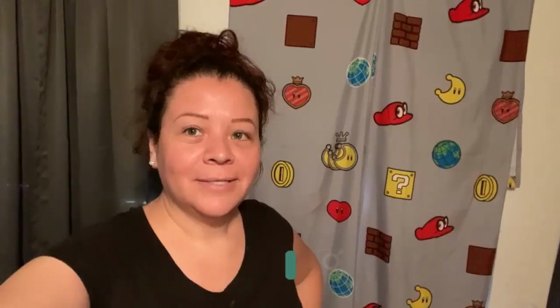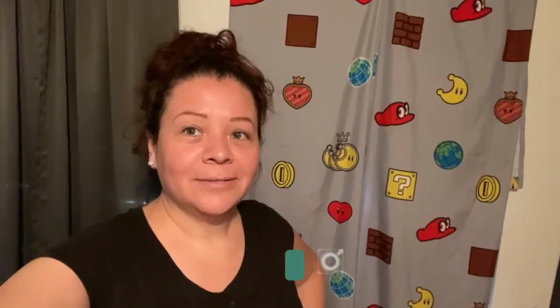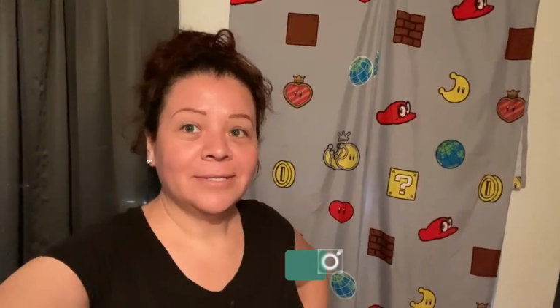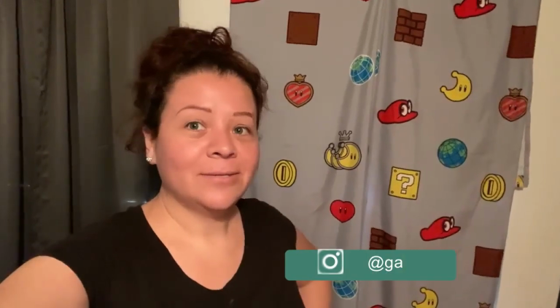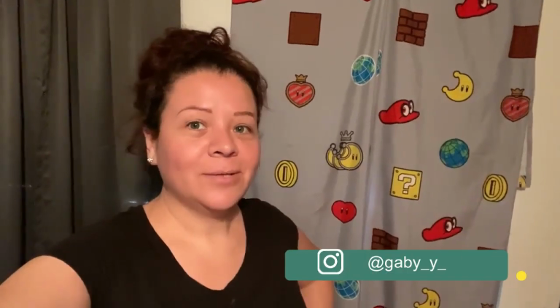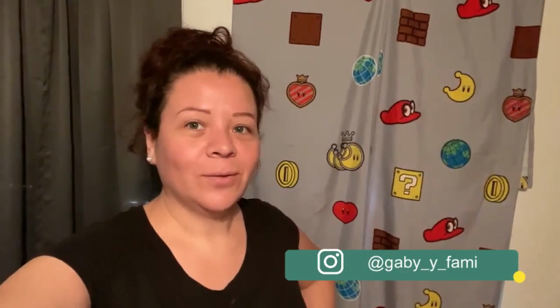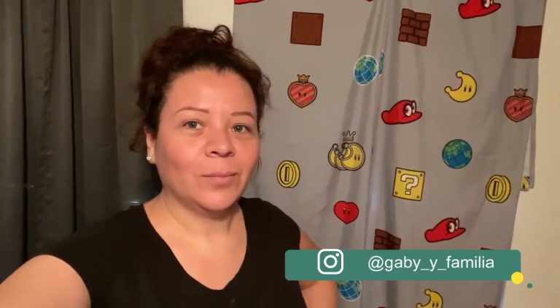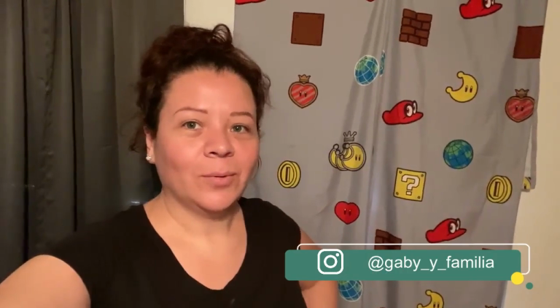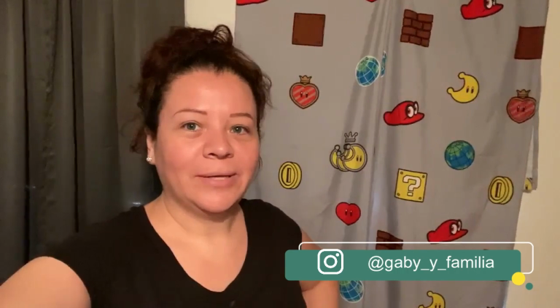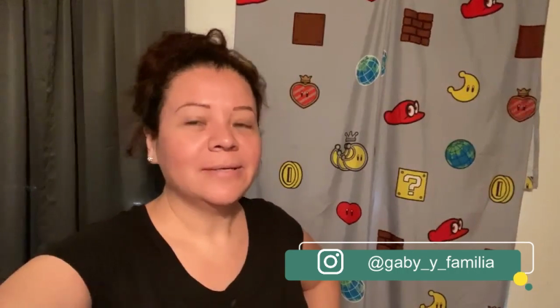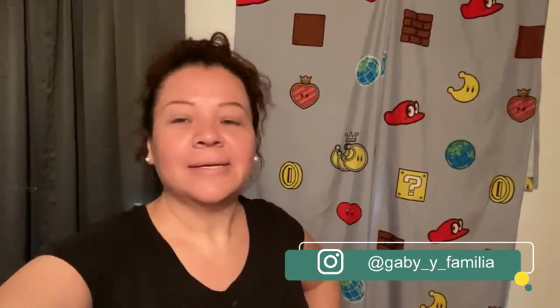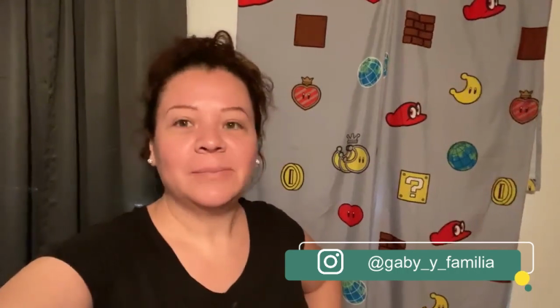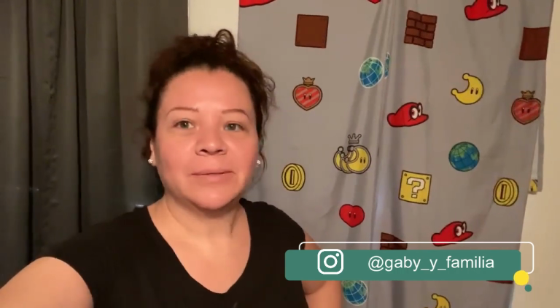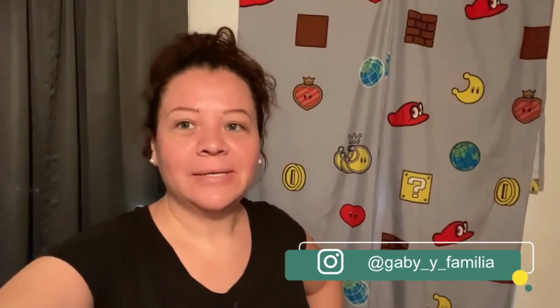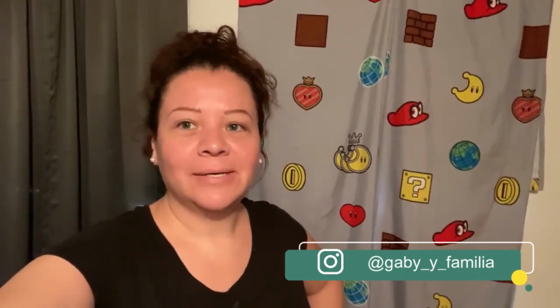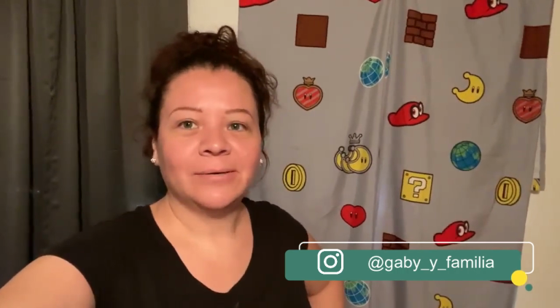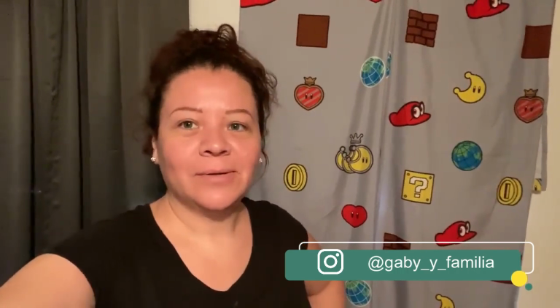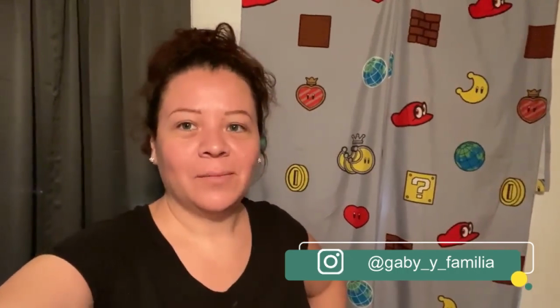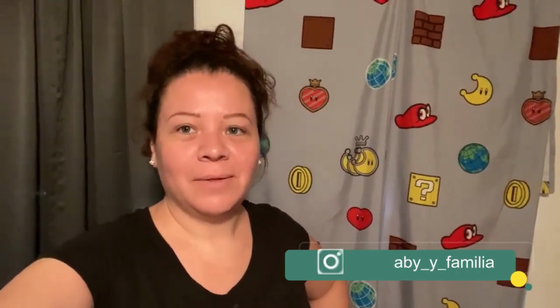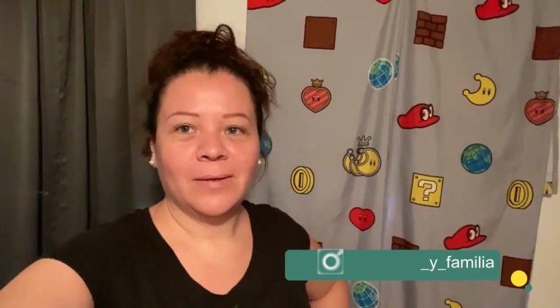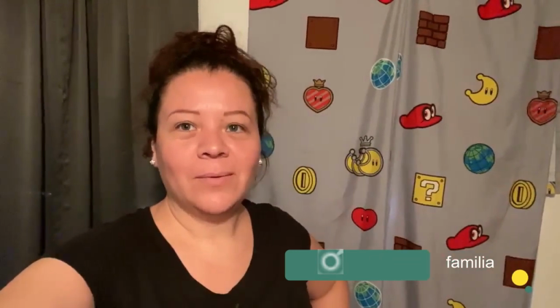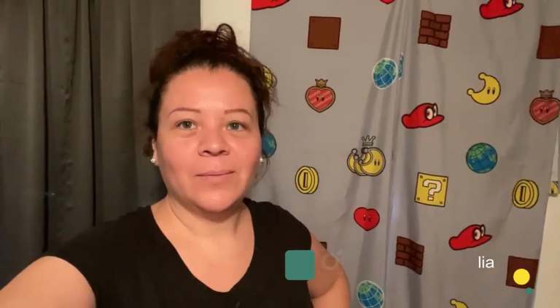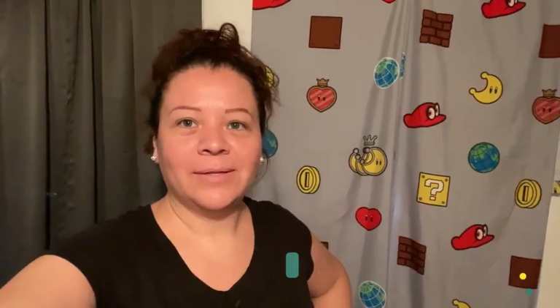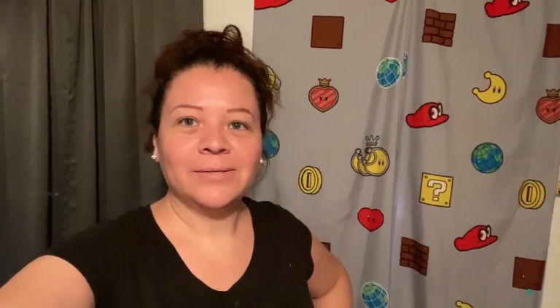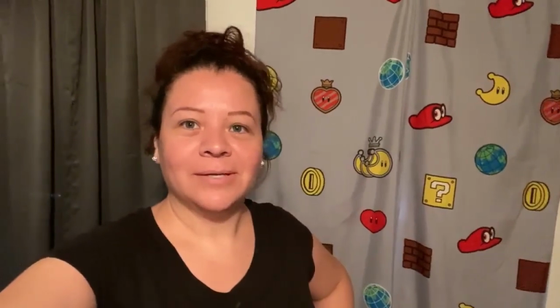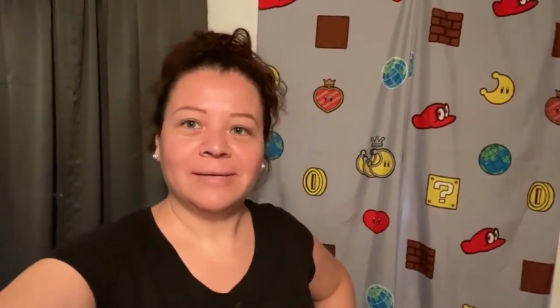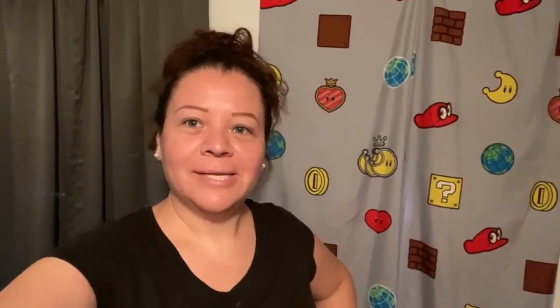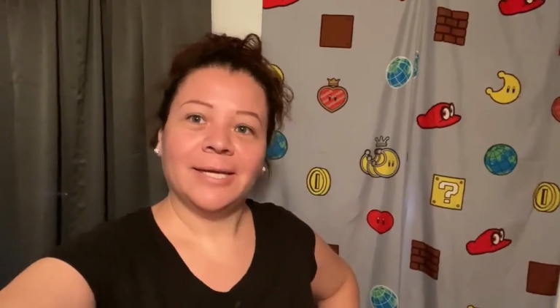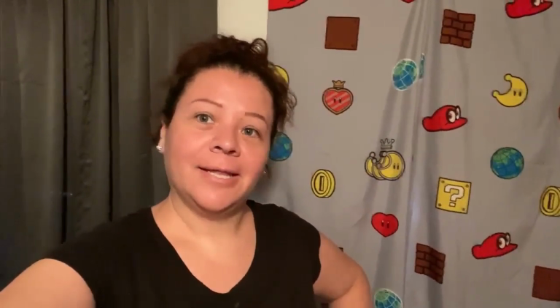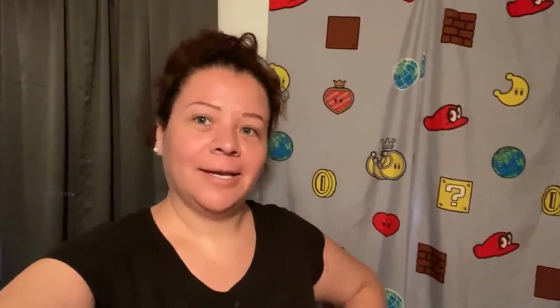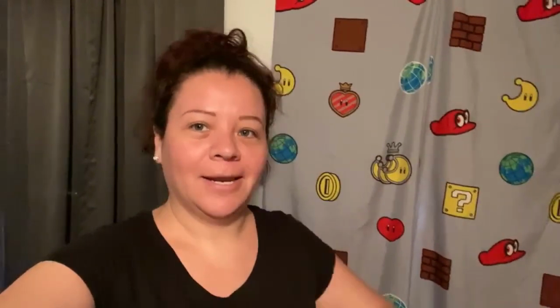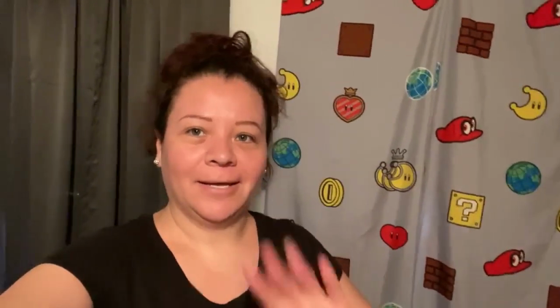Chicos, esto ha sido todo por hoy. Espero que les haya gustado mi video. No olviden suscribirse y denle like.